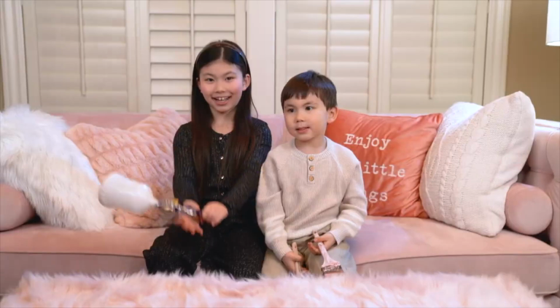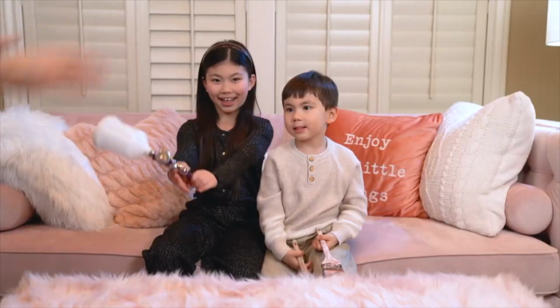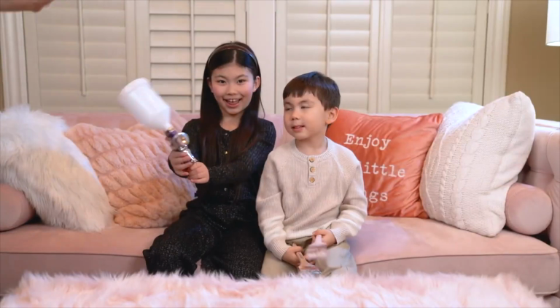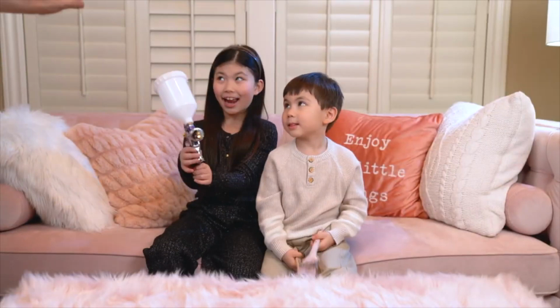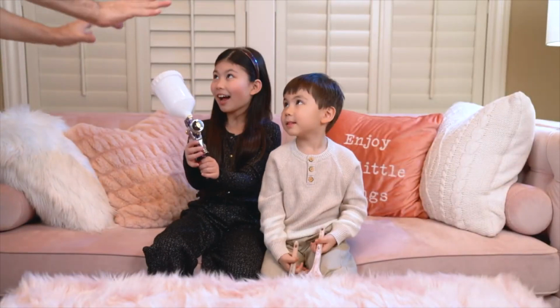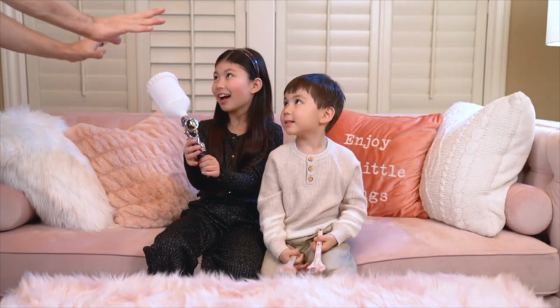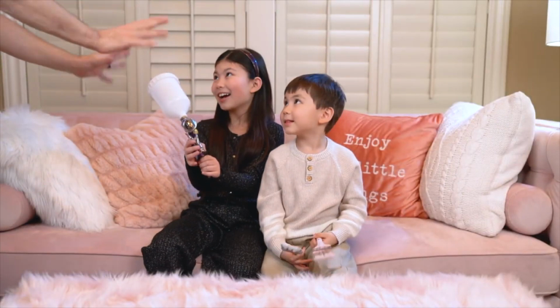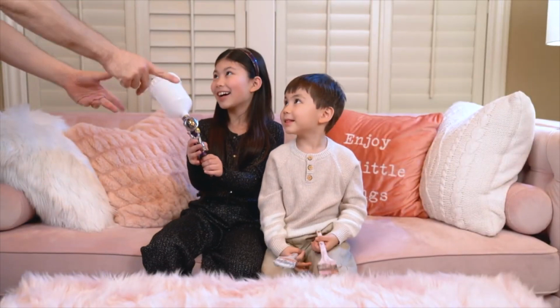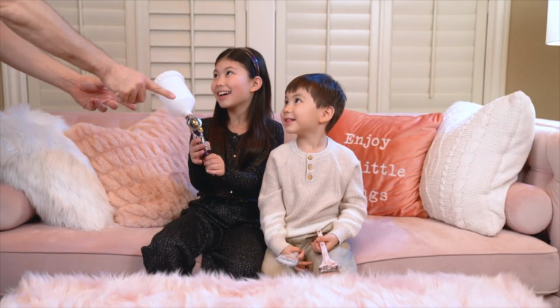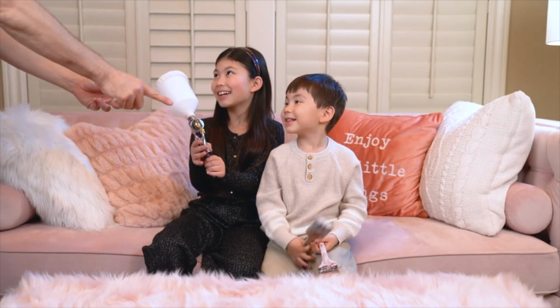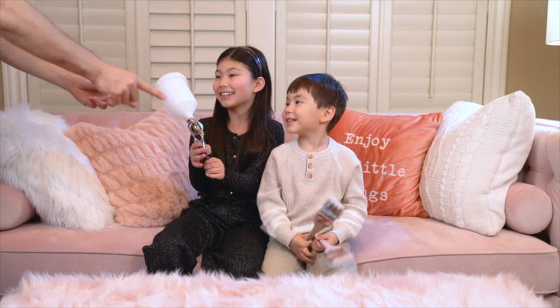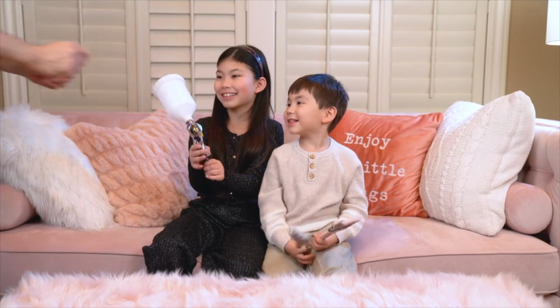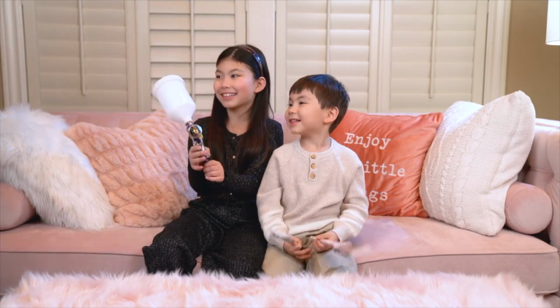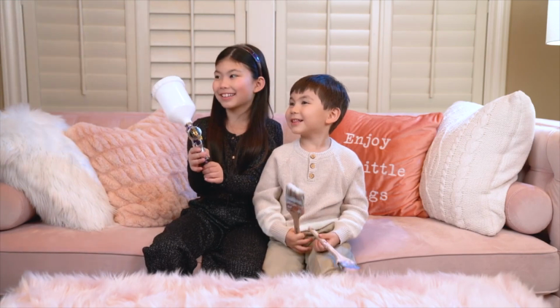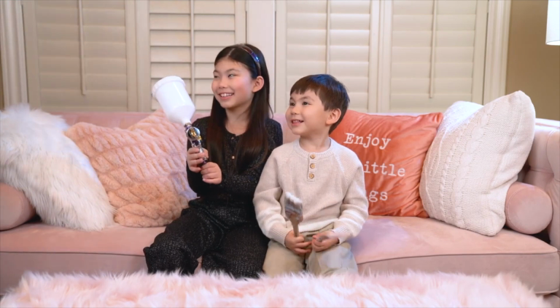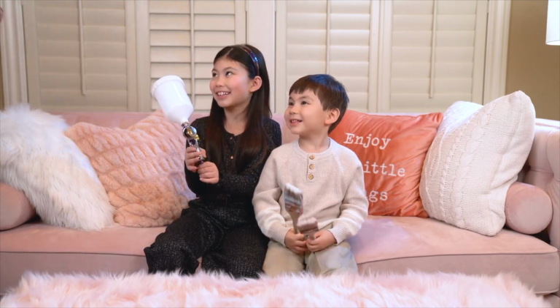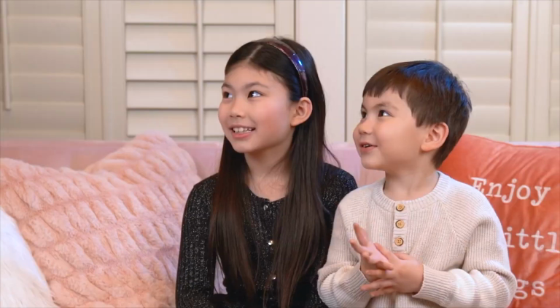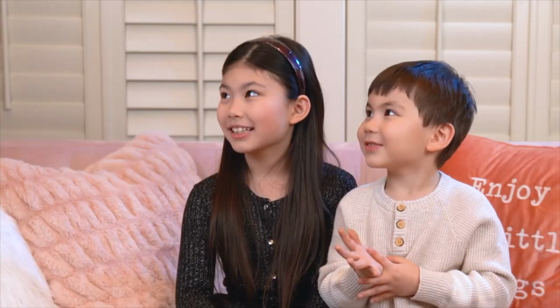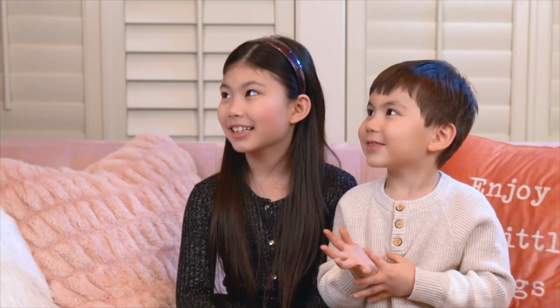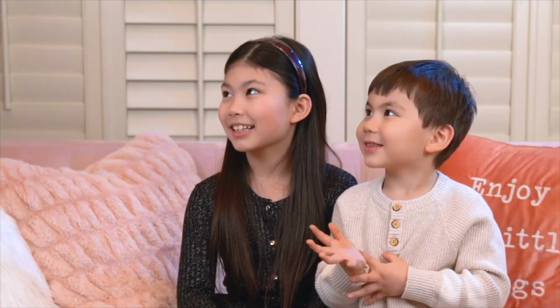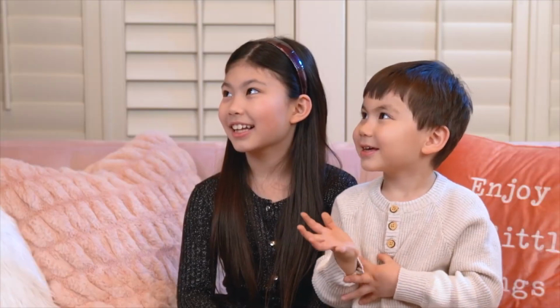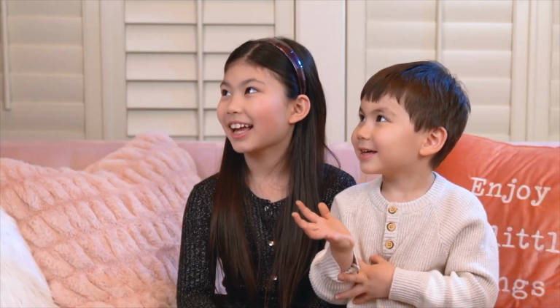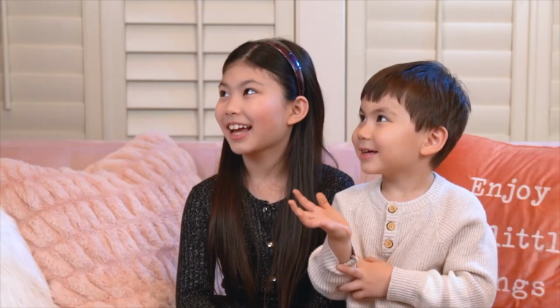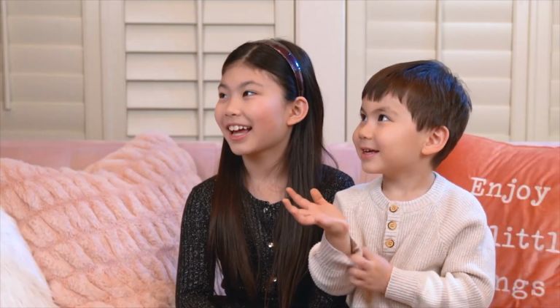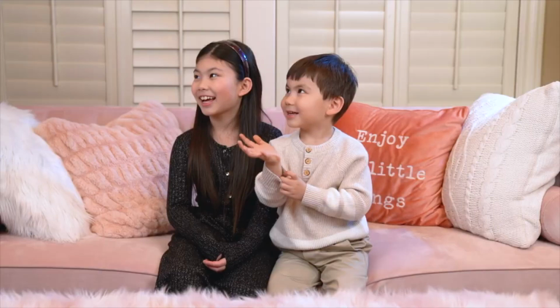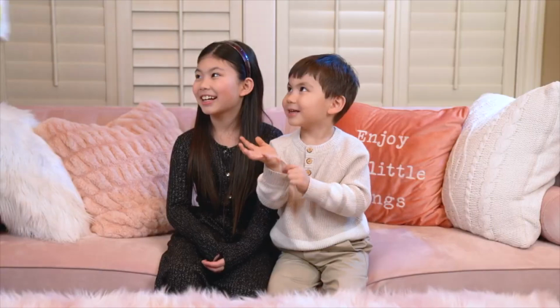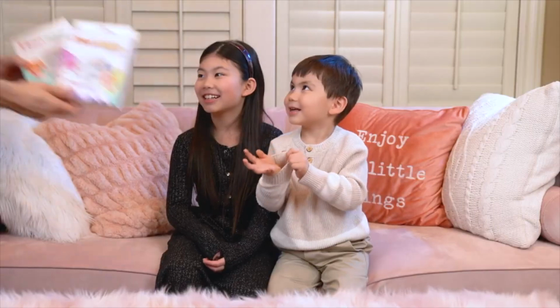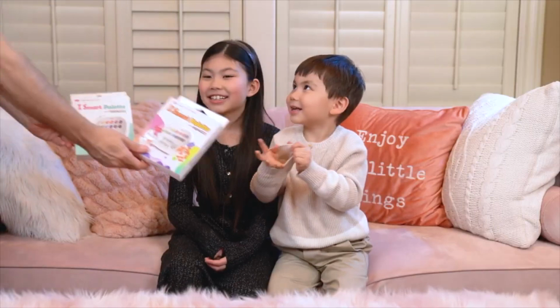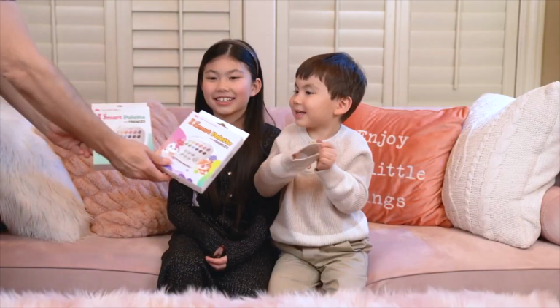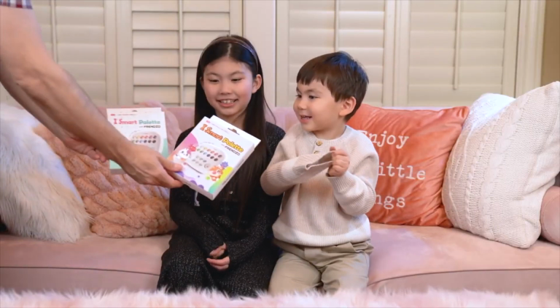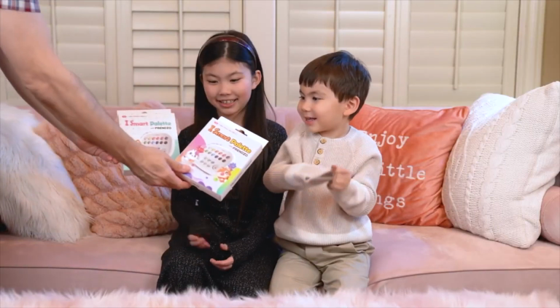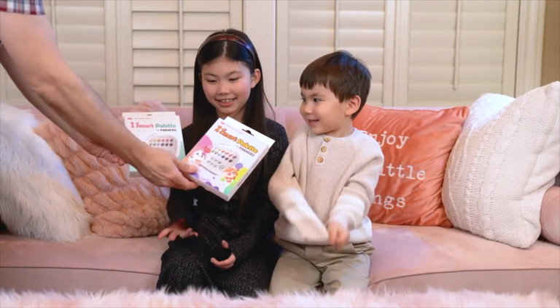Whoa, whoa, whoa kids. Not on the new couch — that's too much mess. Here, try this instead.